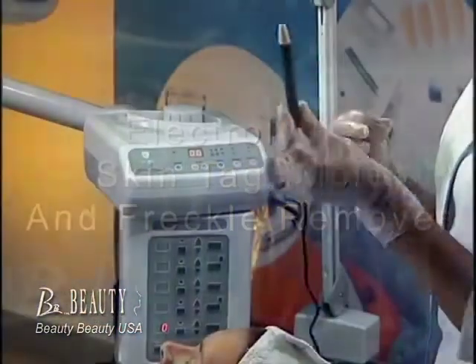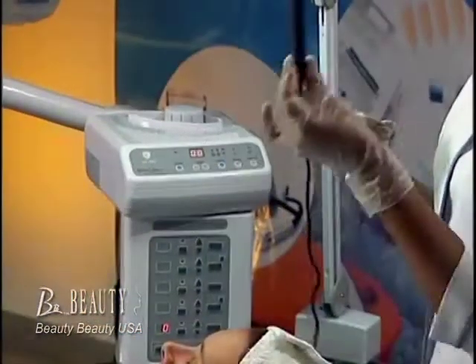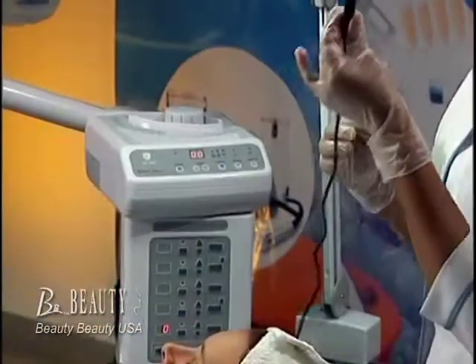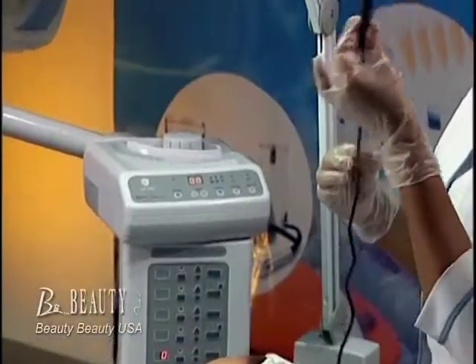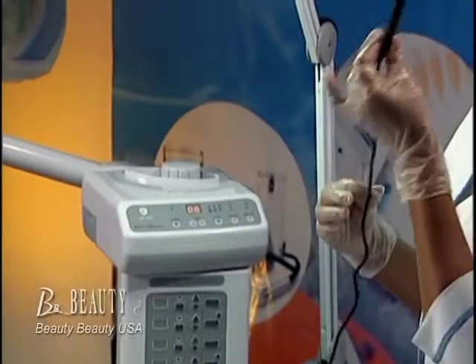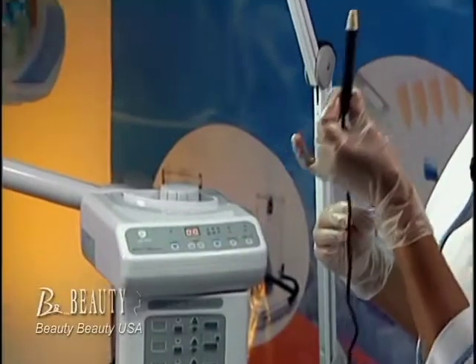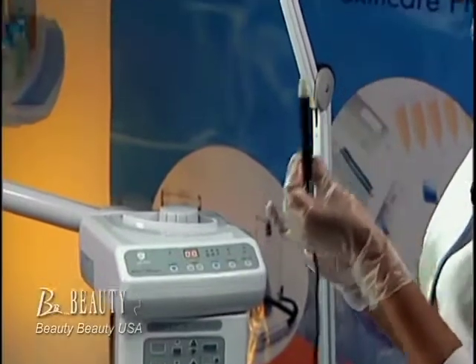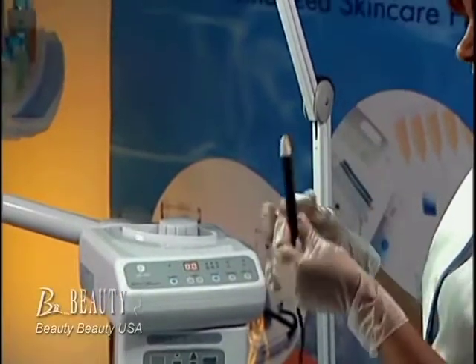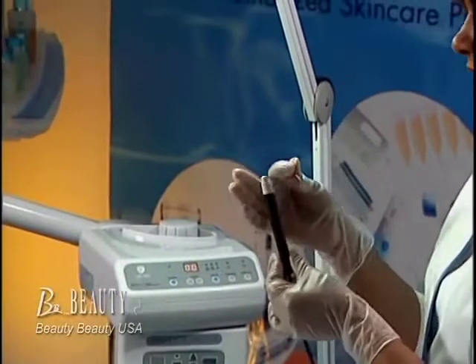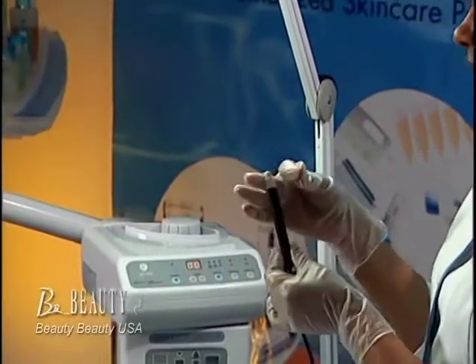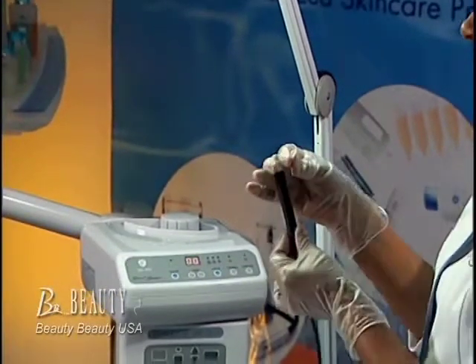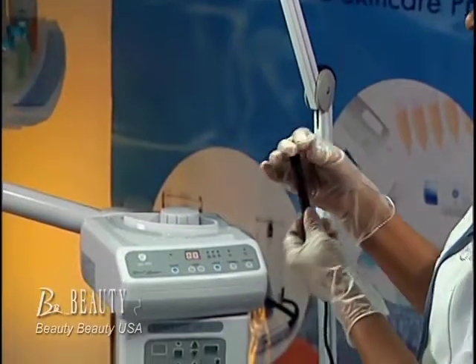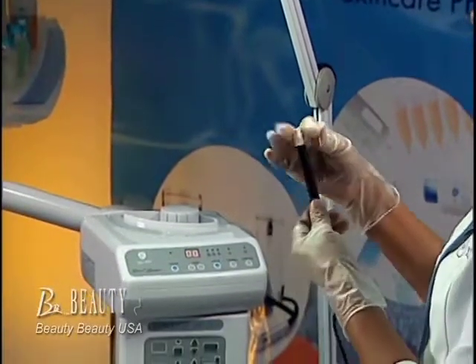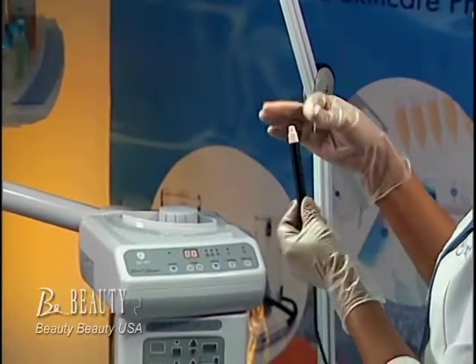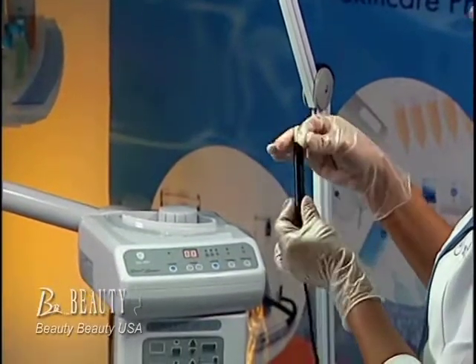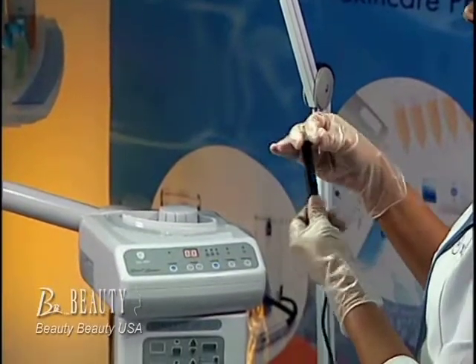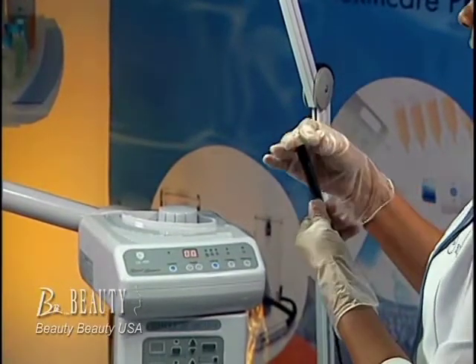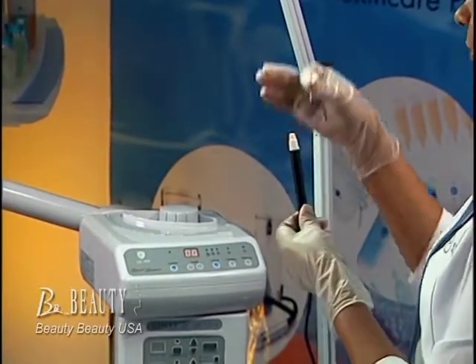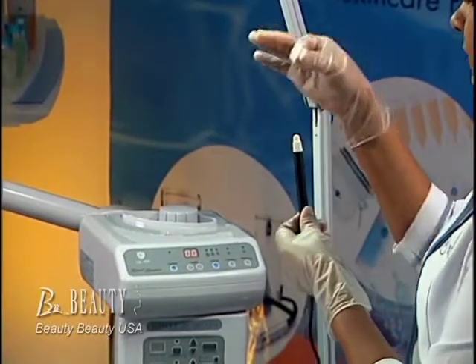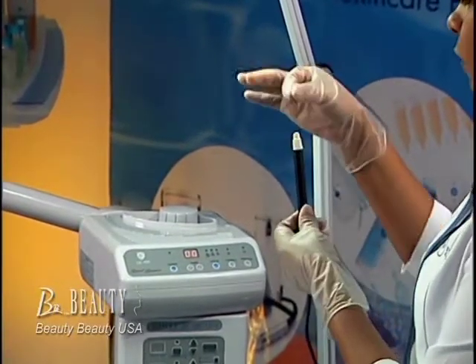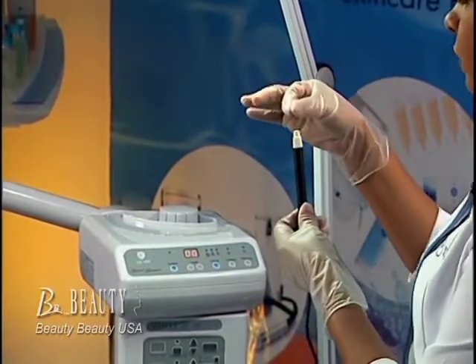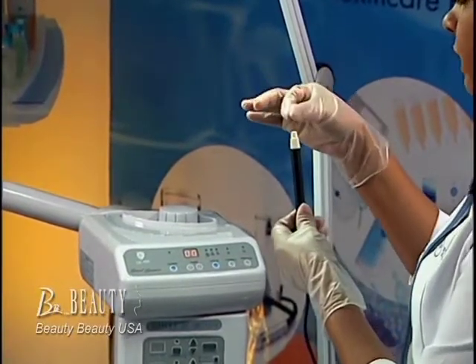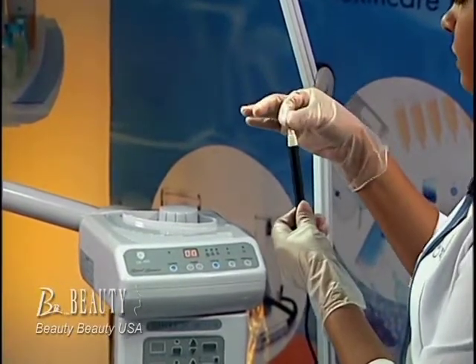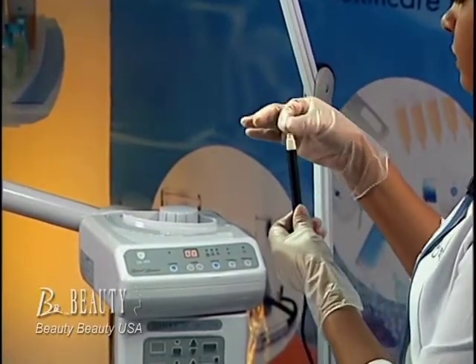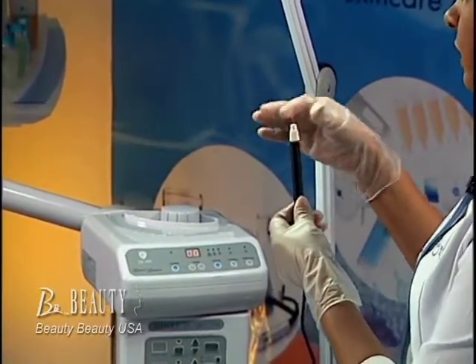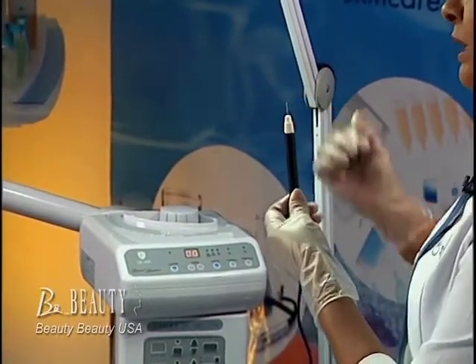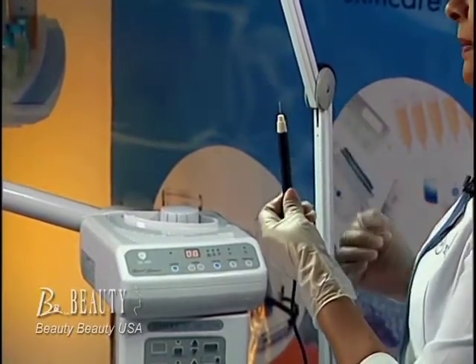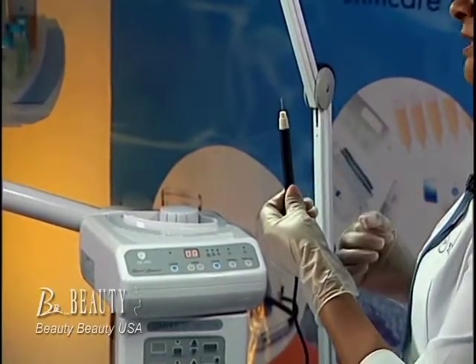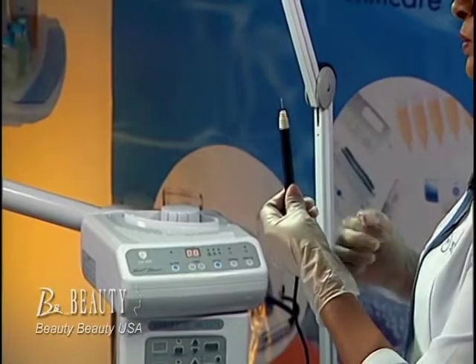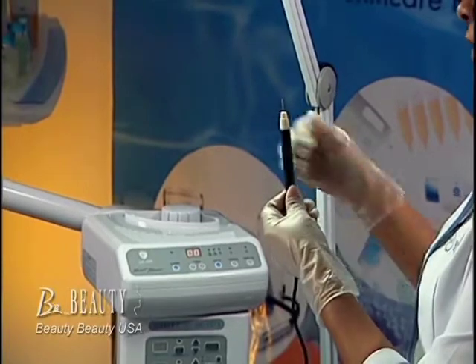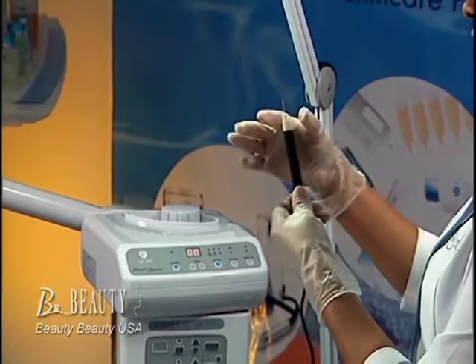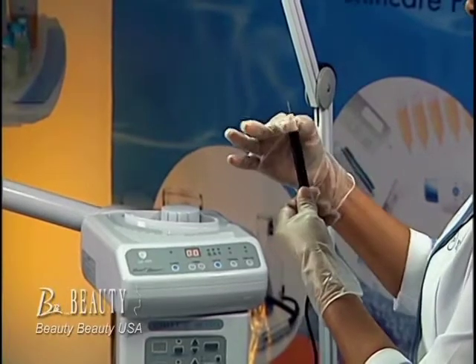The DE-1010 is also equipped with electrolysis, skin tag, mold, and freckle removal function.